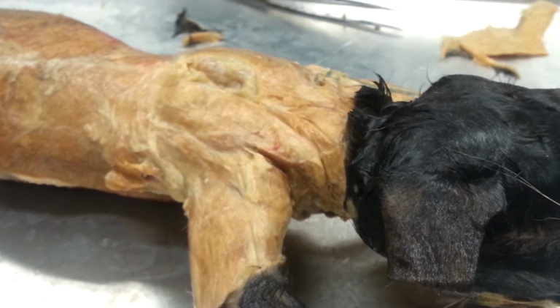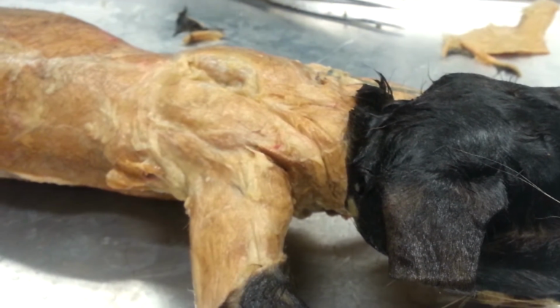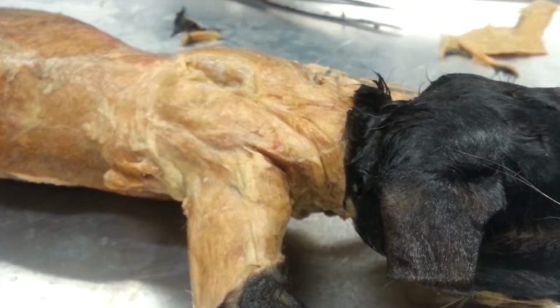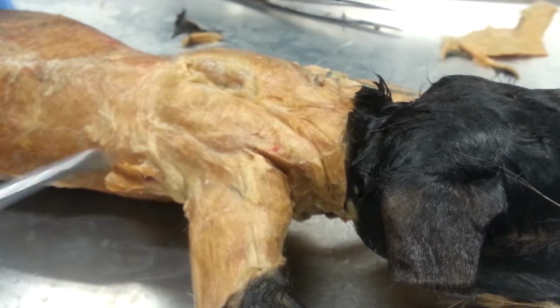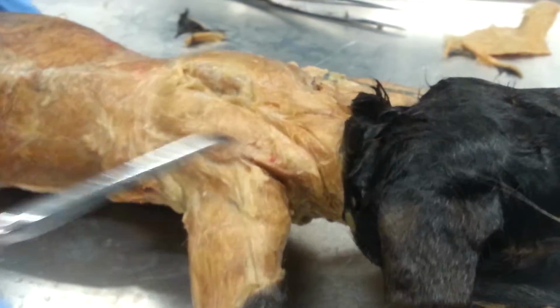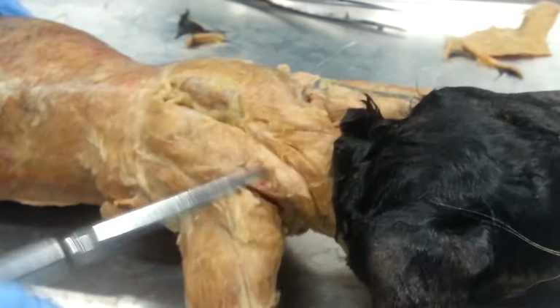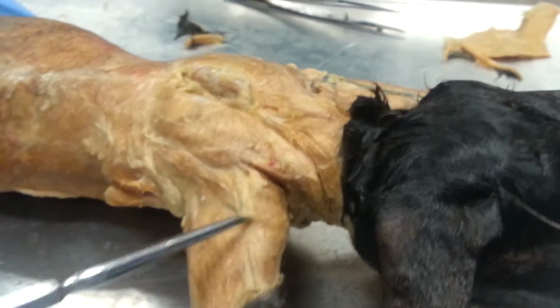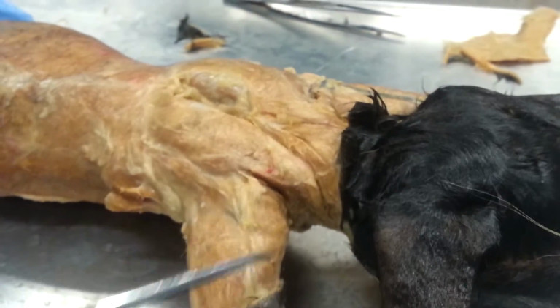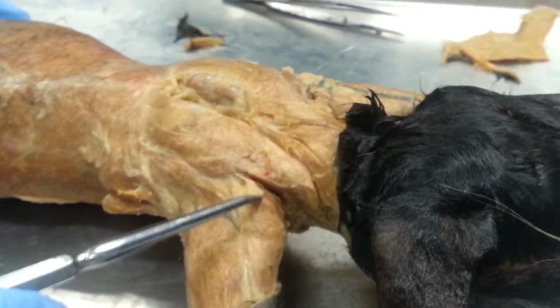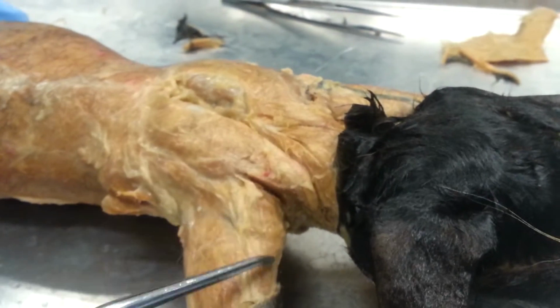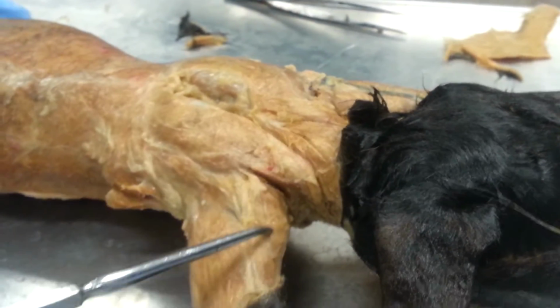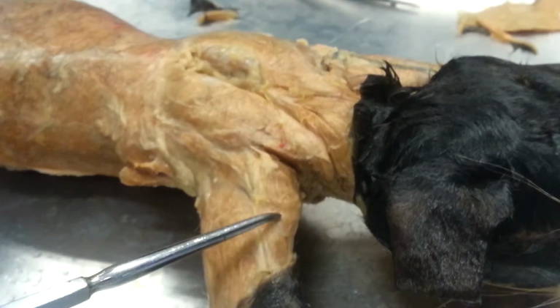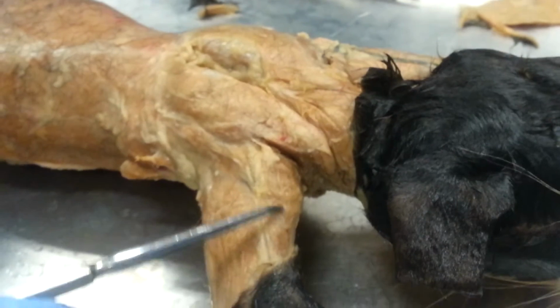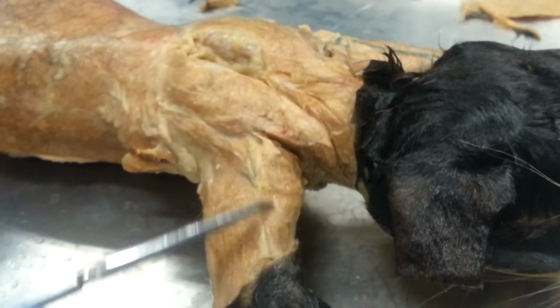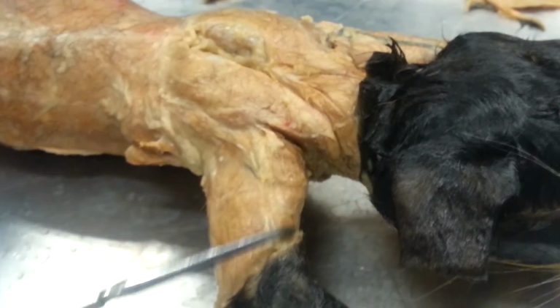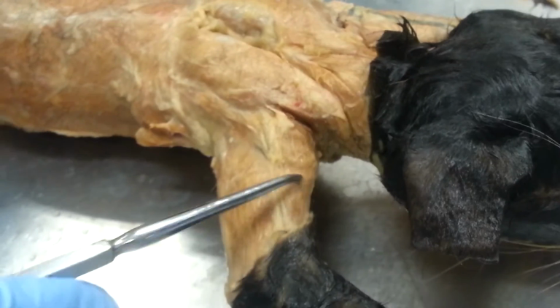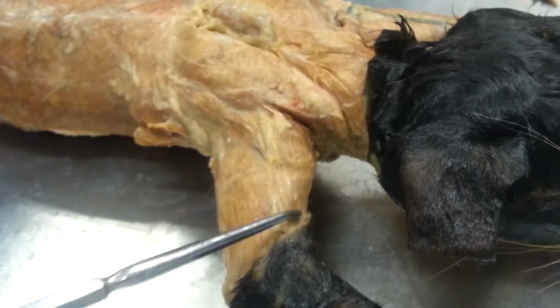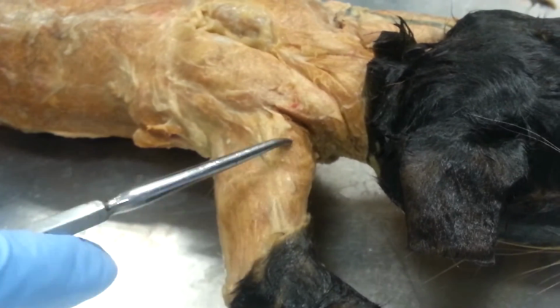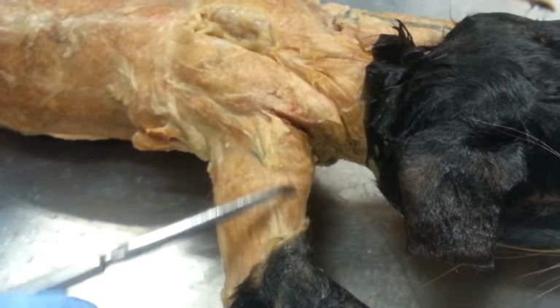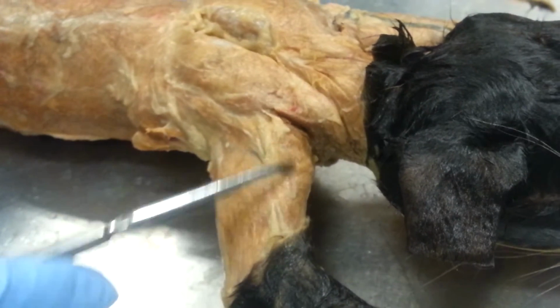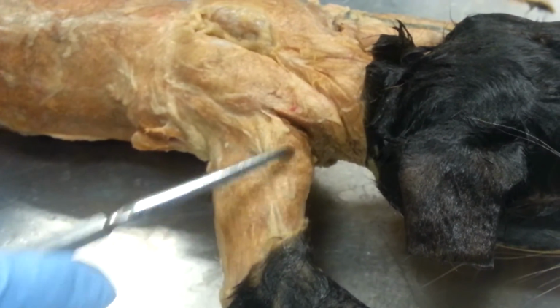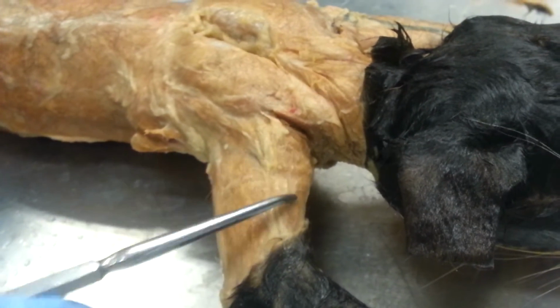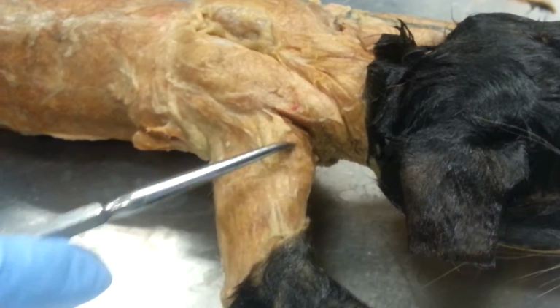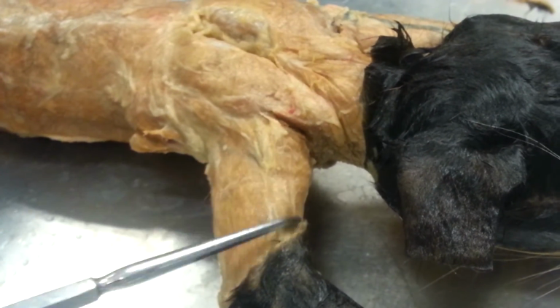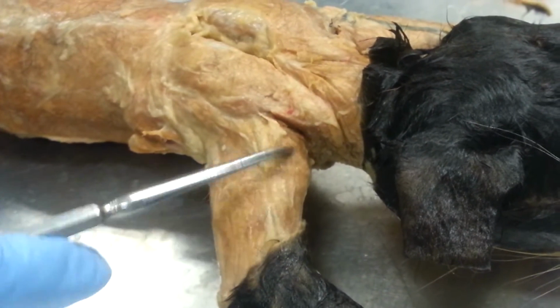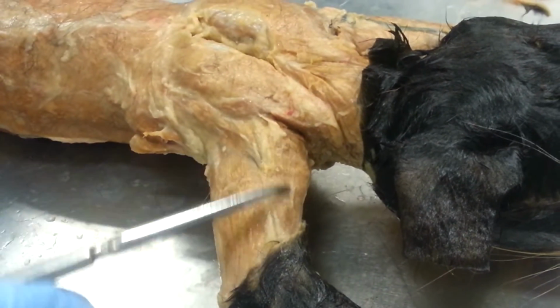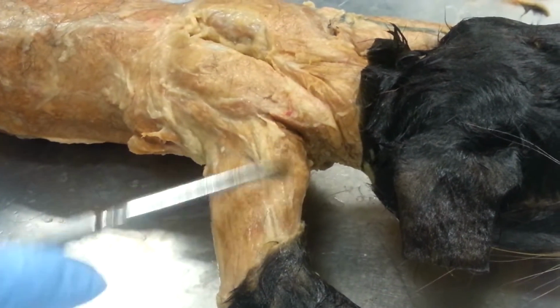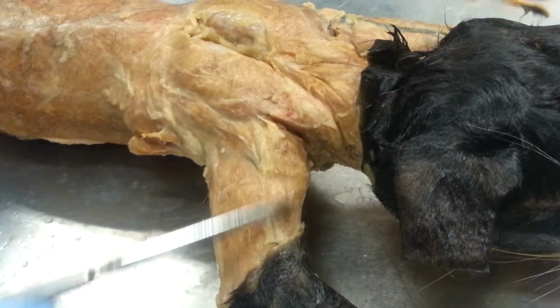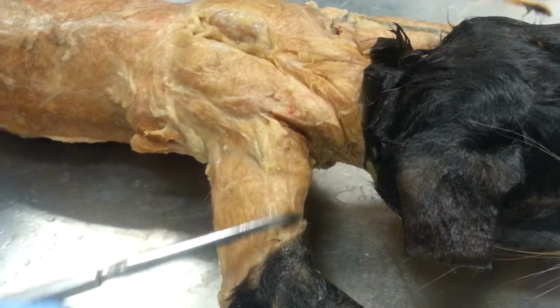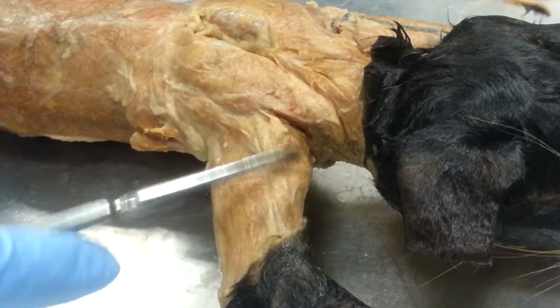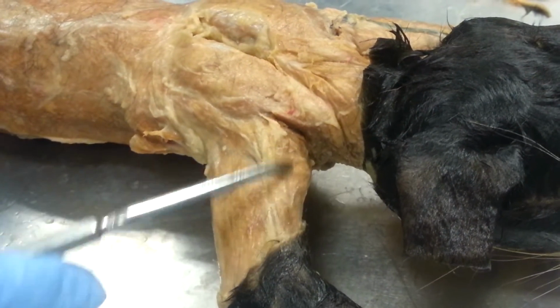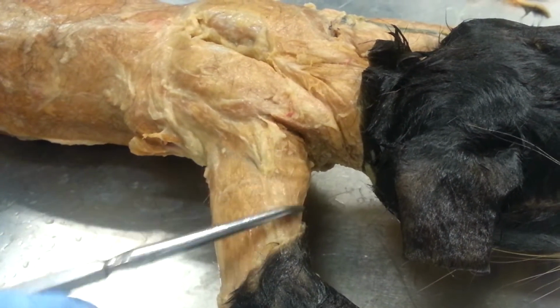So here is the clavodeltoid, which is also known as the clavobrachialis.